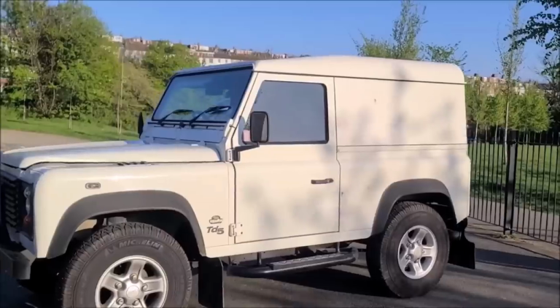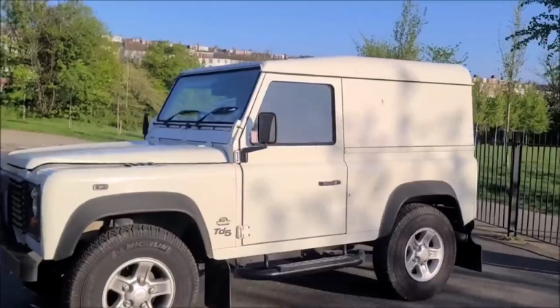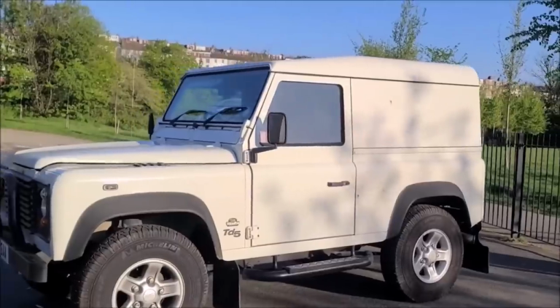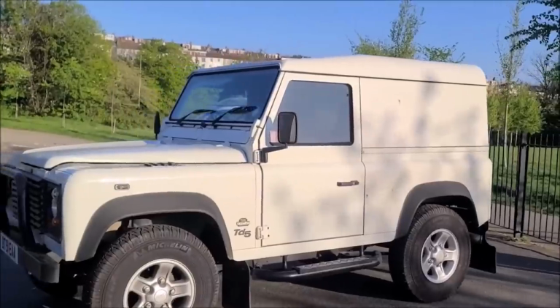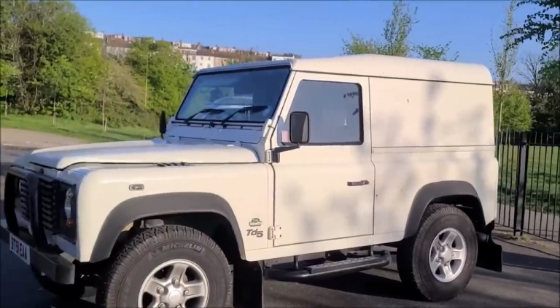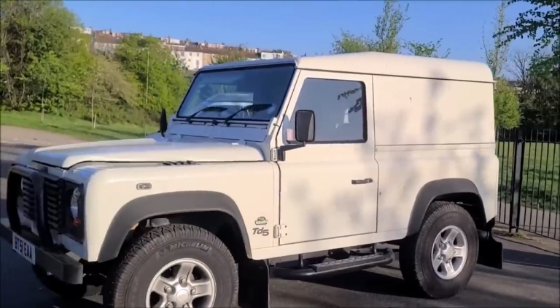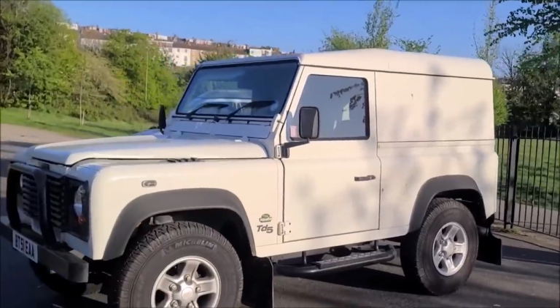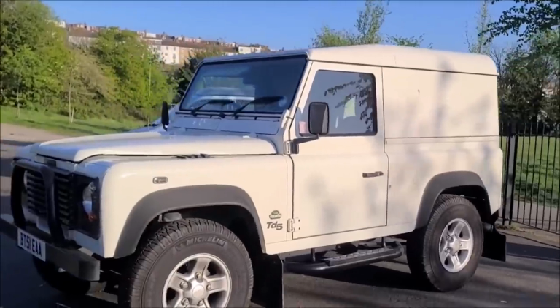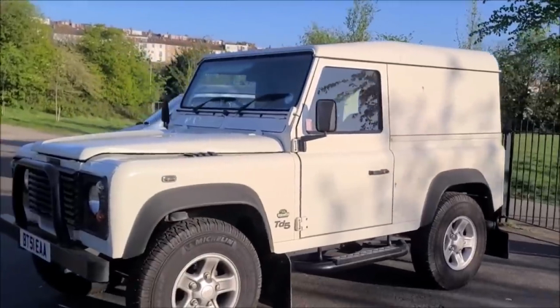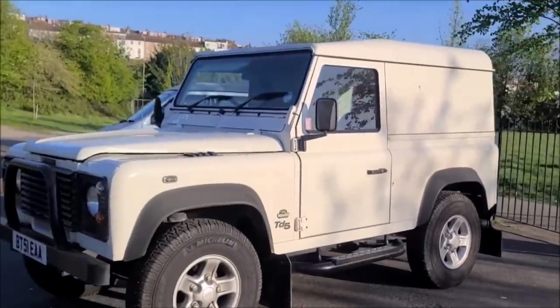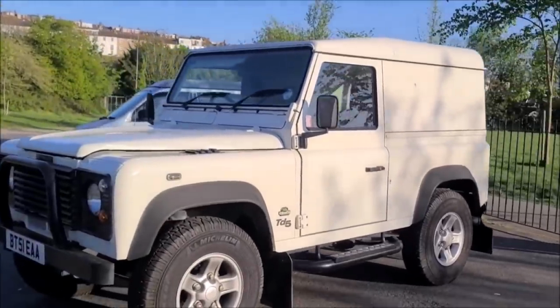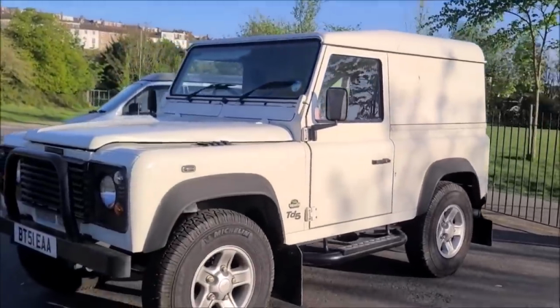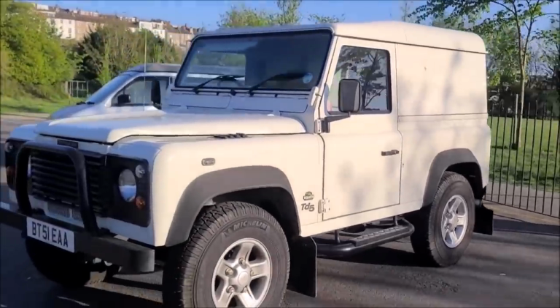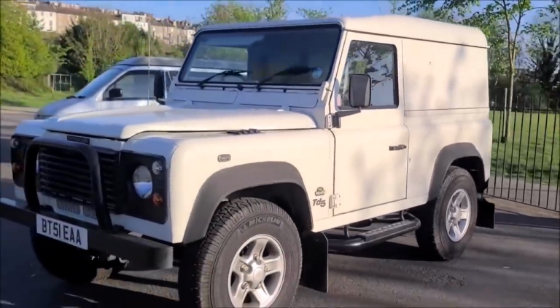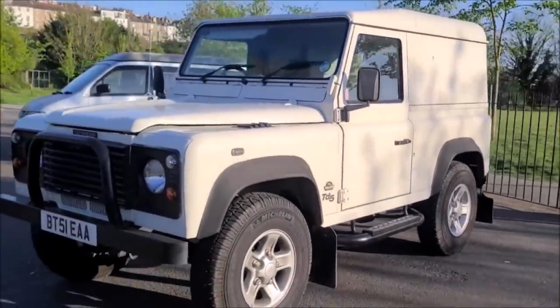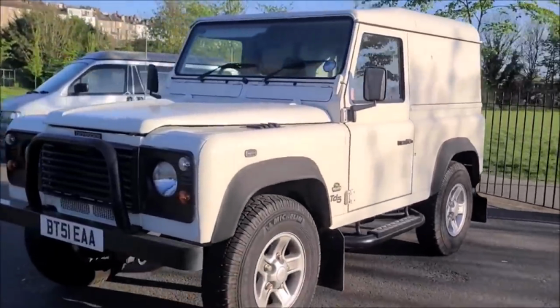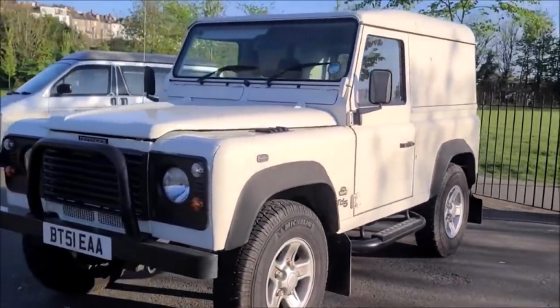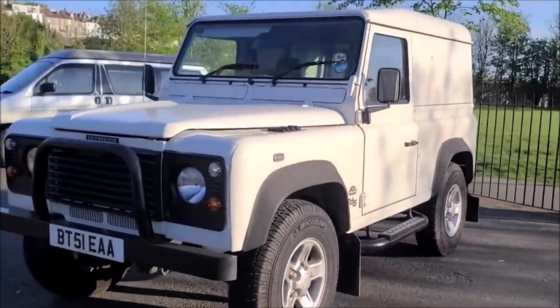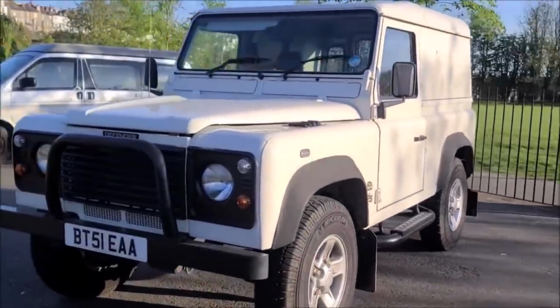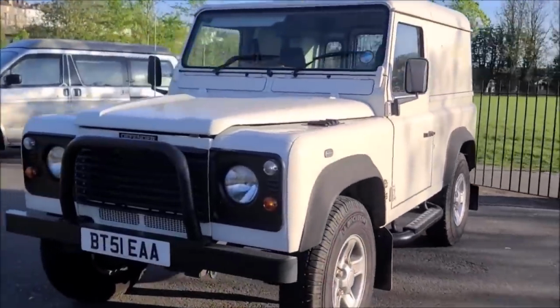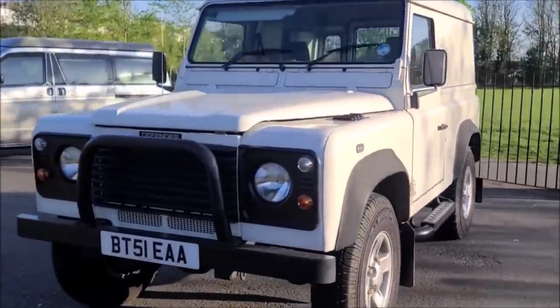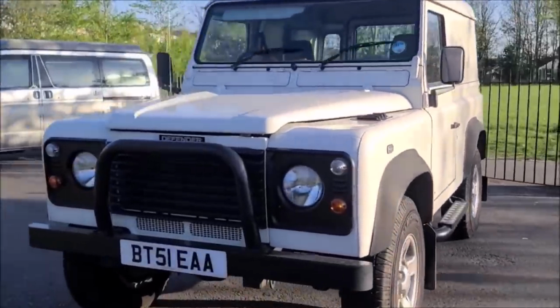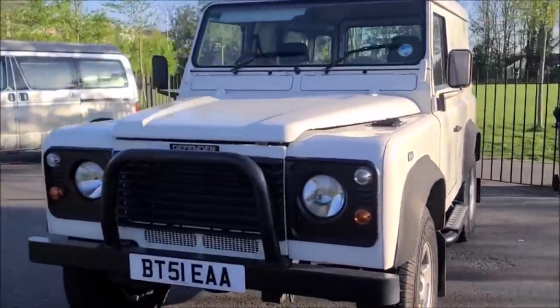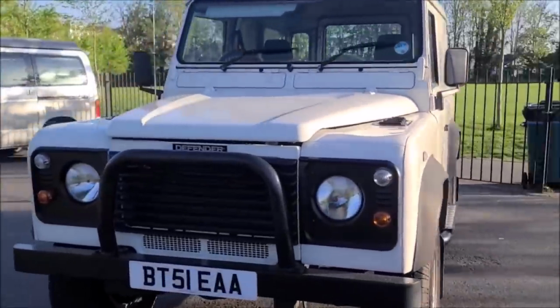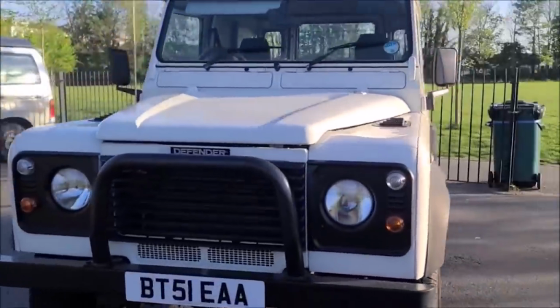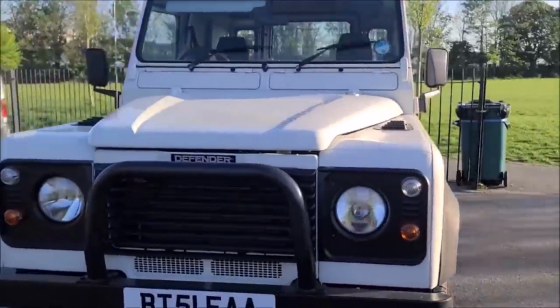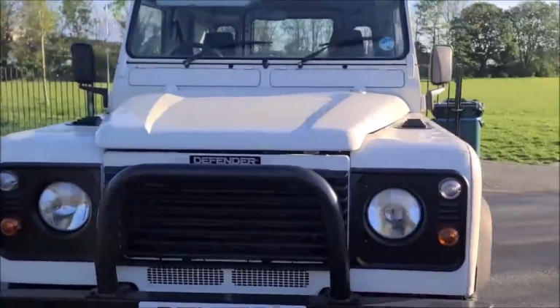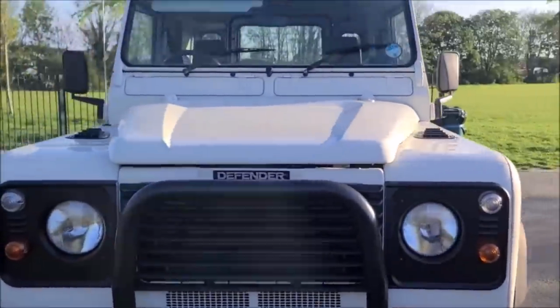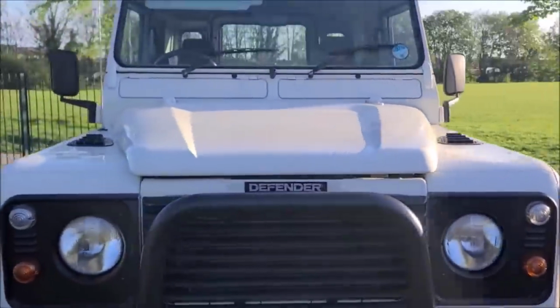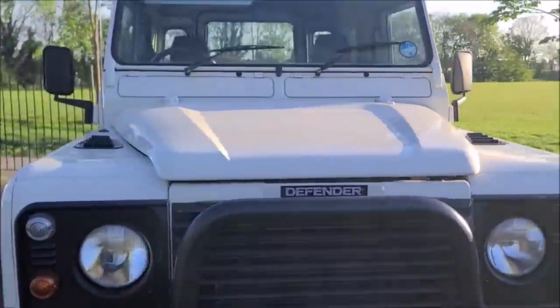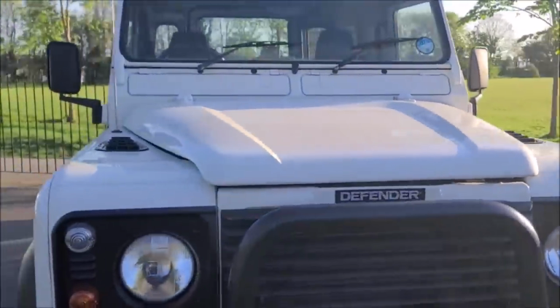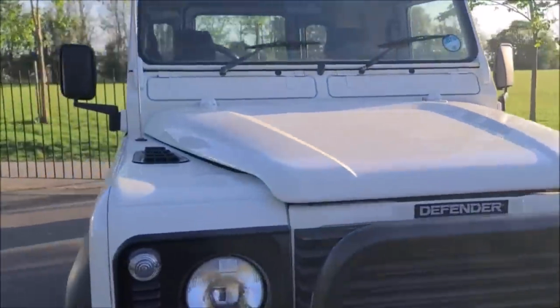Wow — a good looking Defender right here. A British car in Britain!